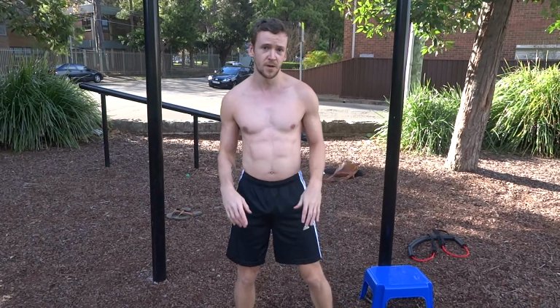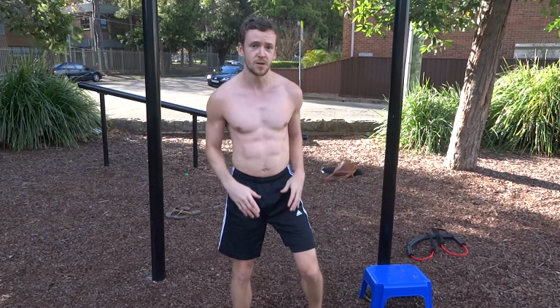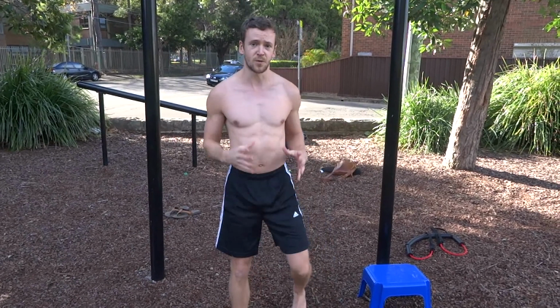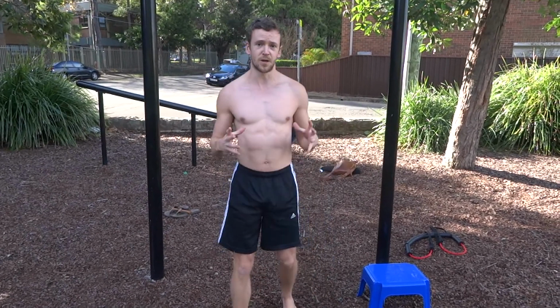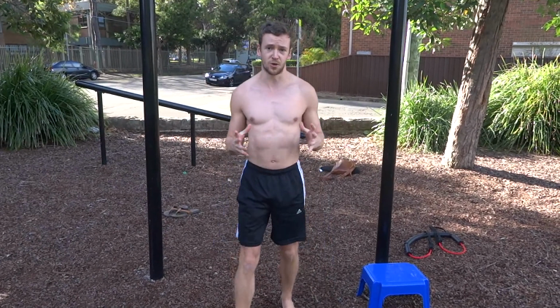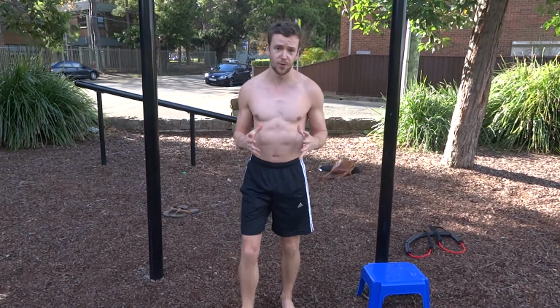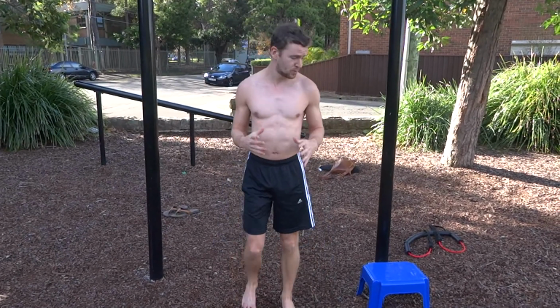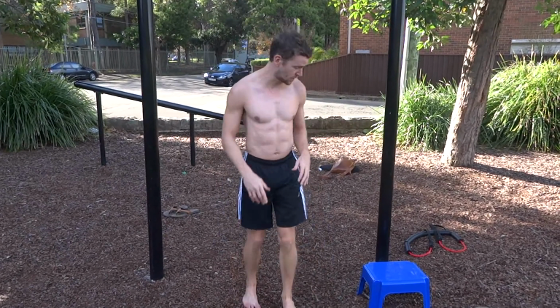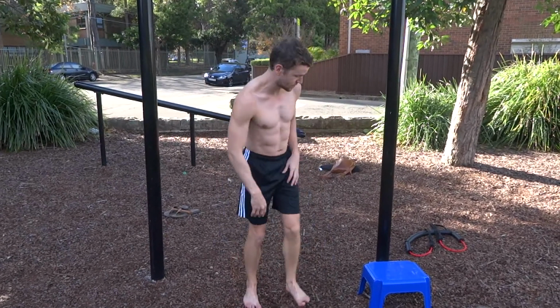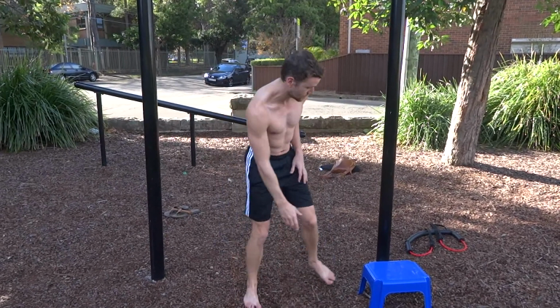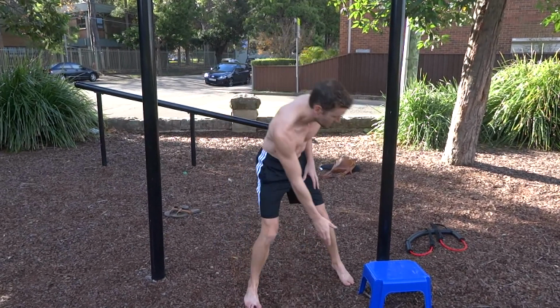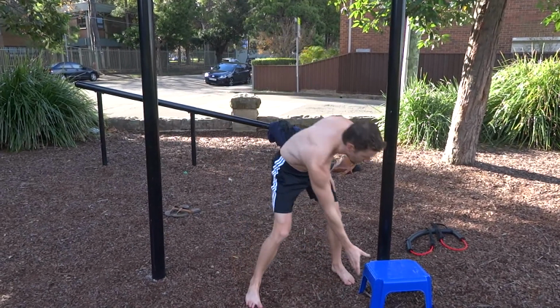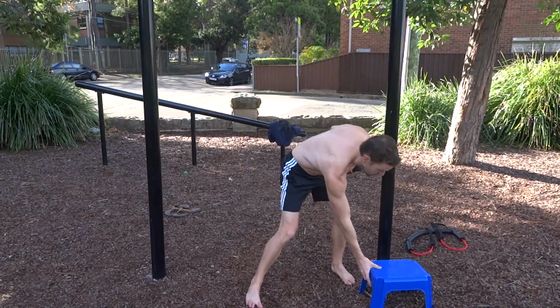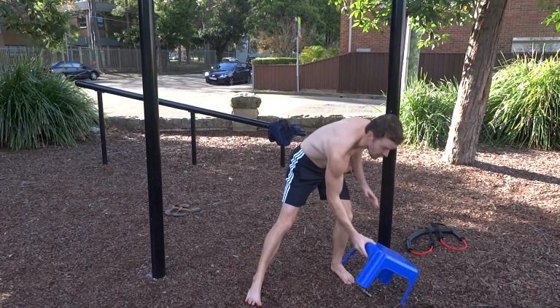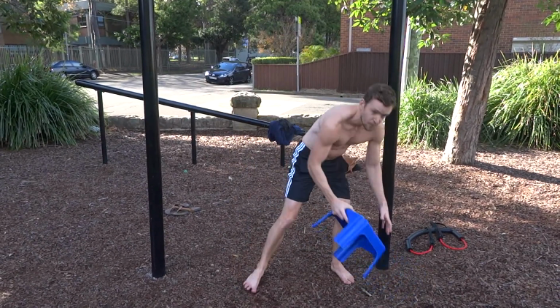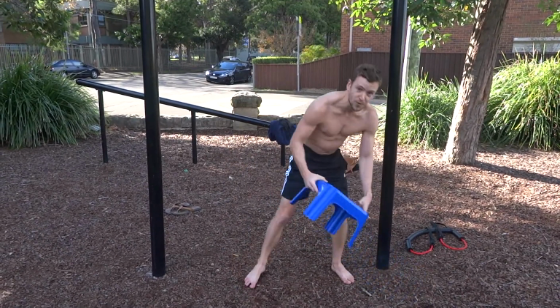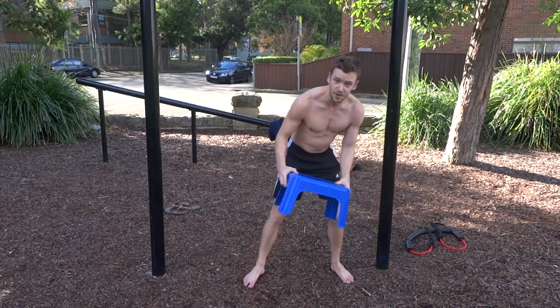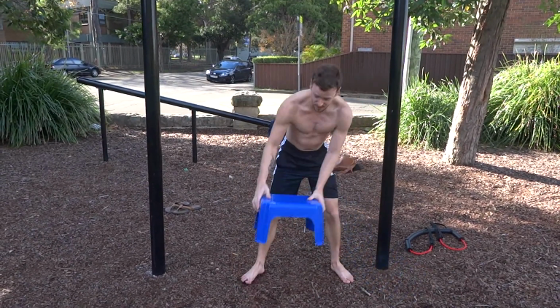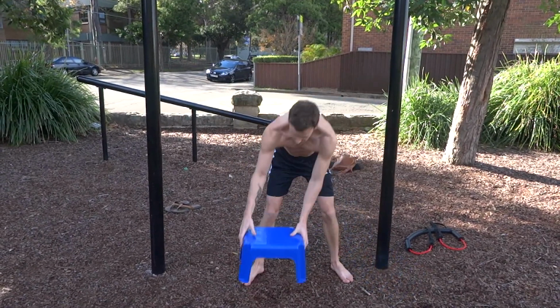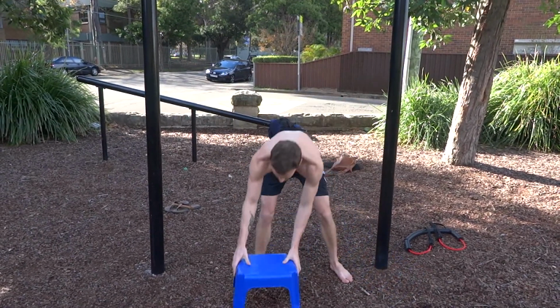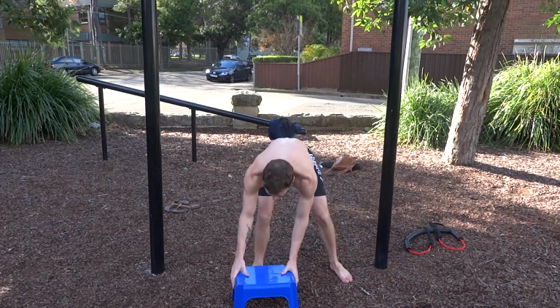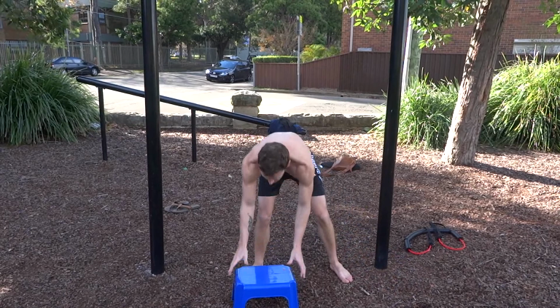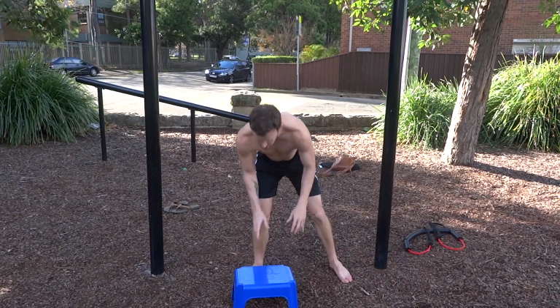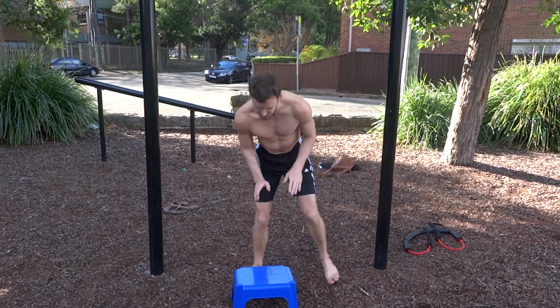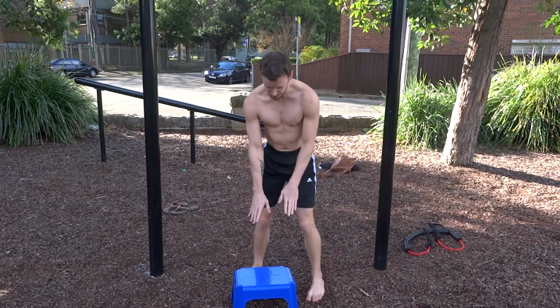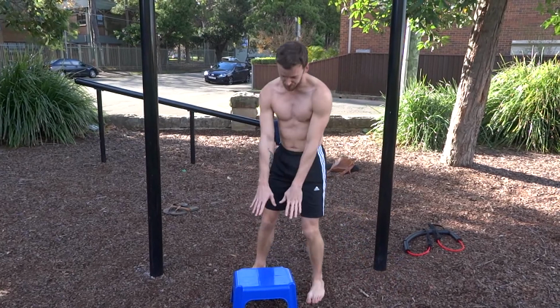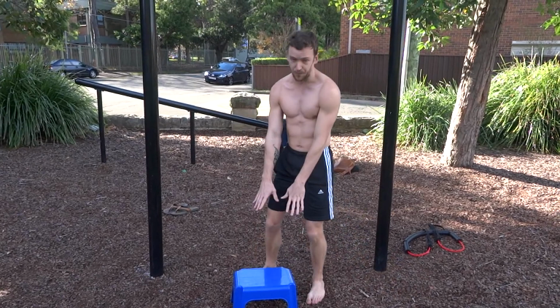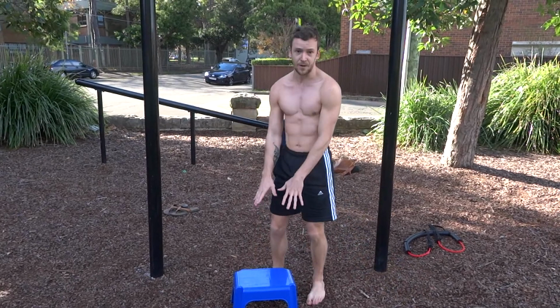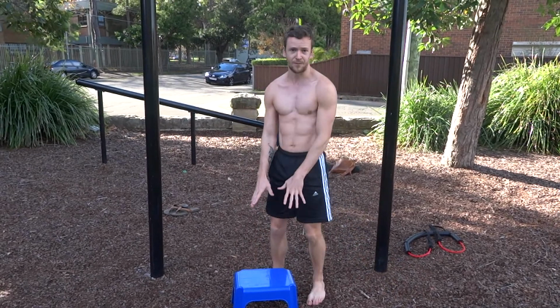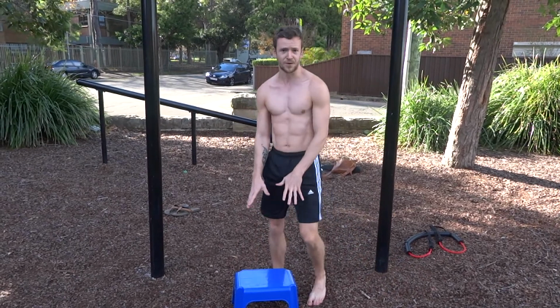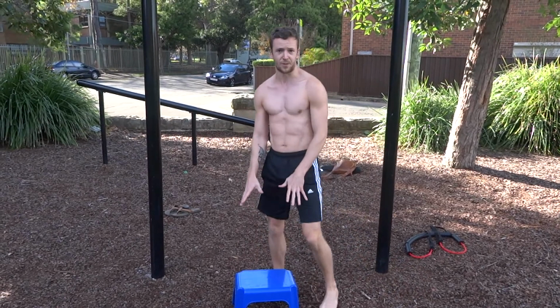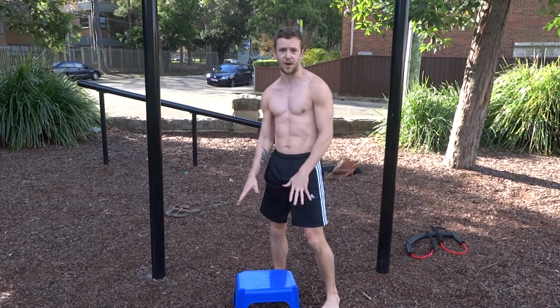So with our jump, we're going to jump from in front of the bar.